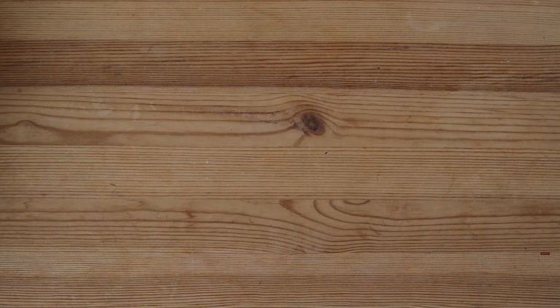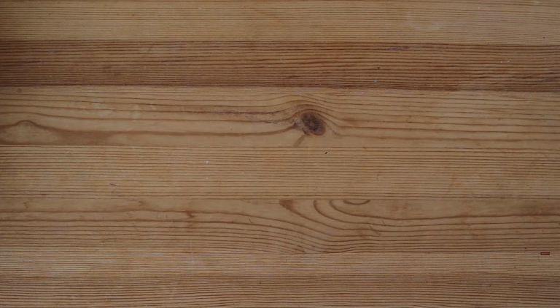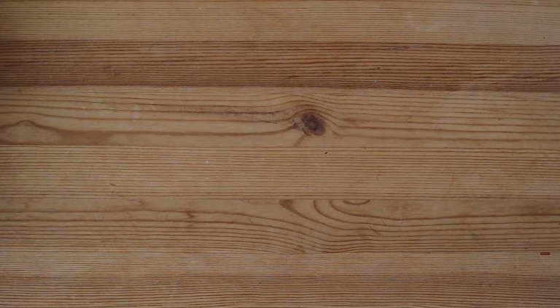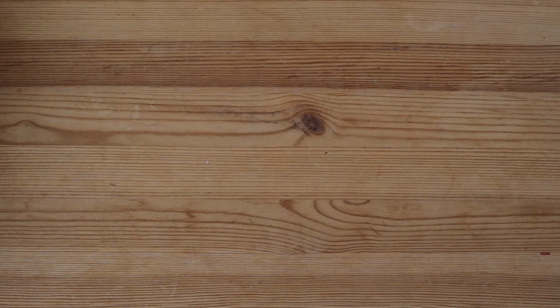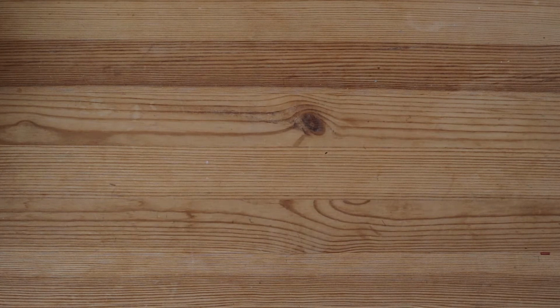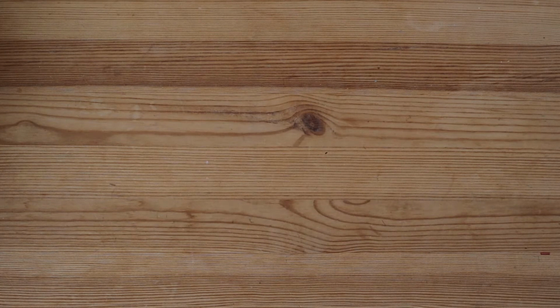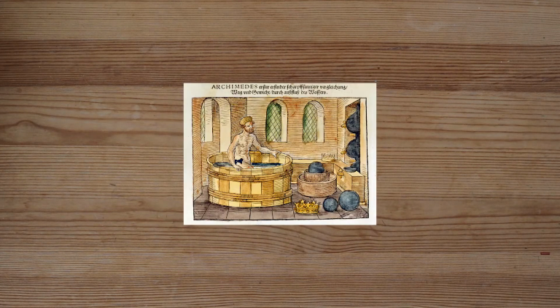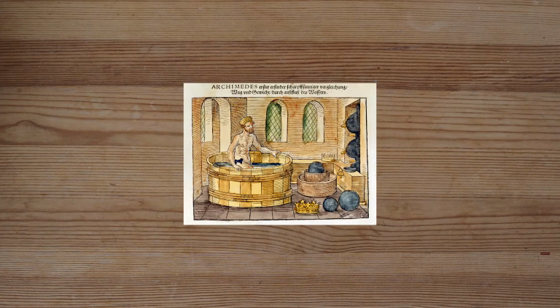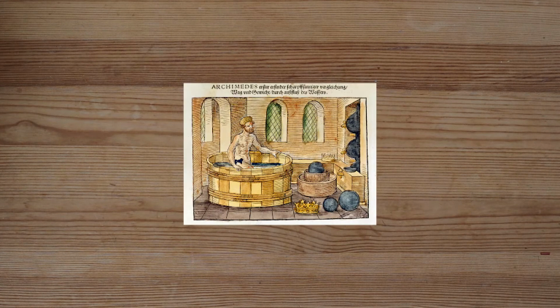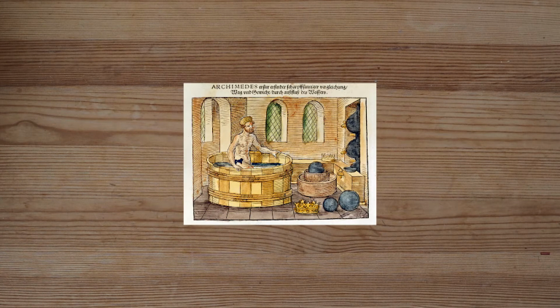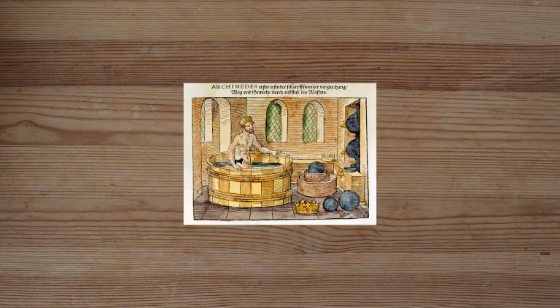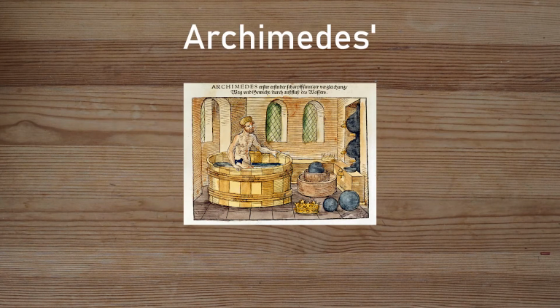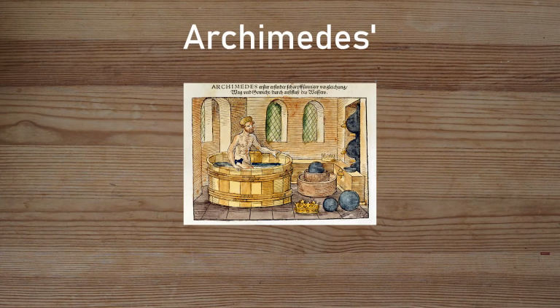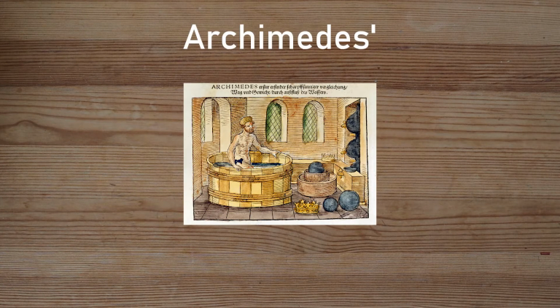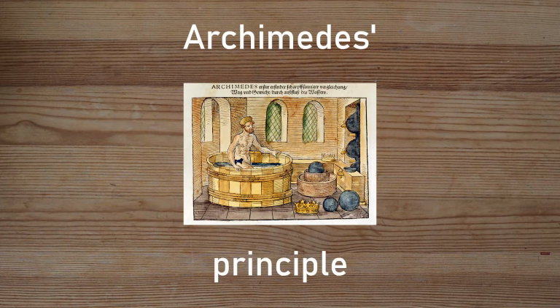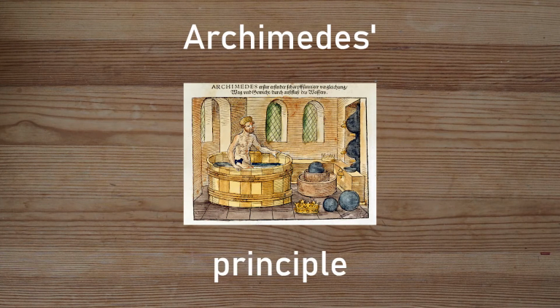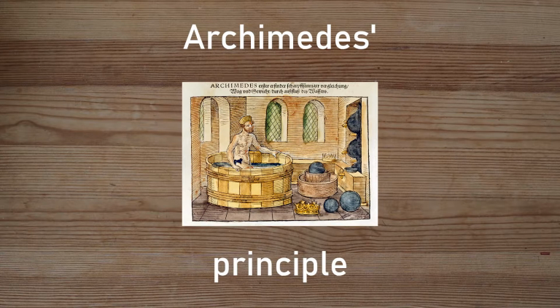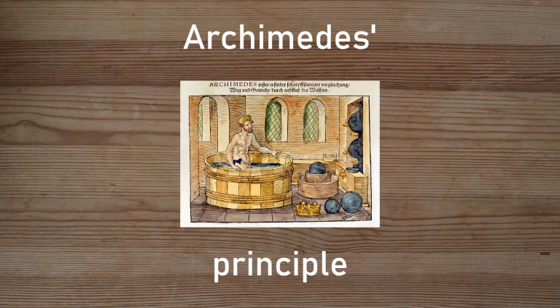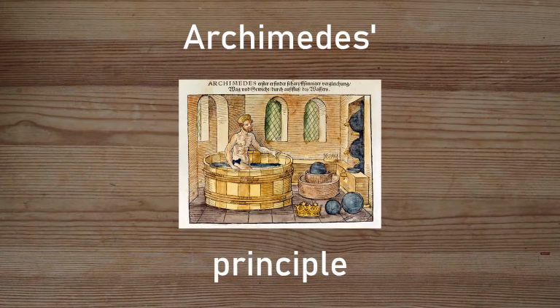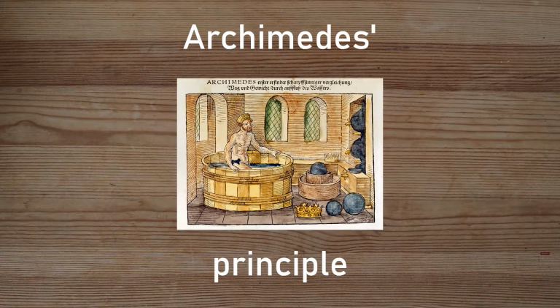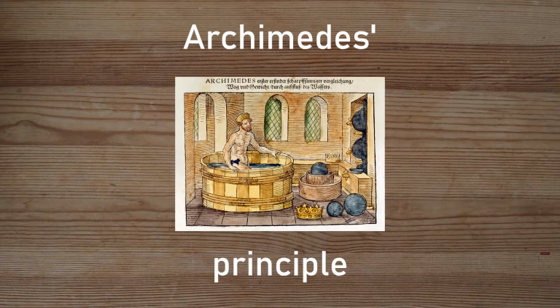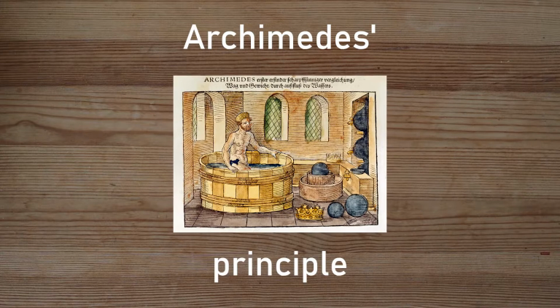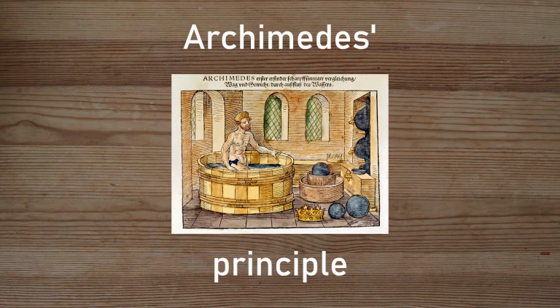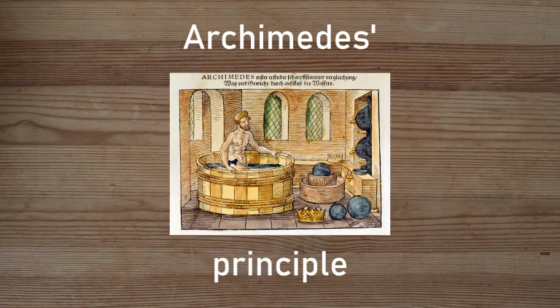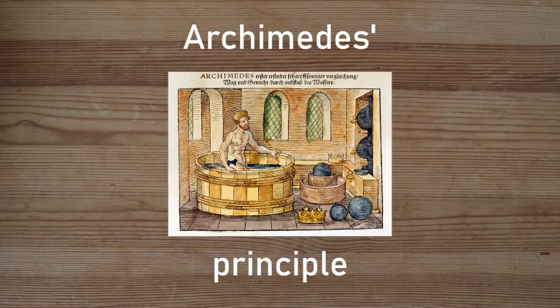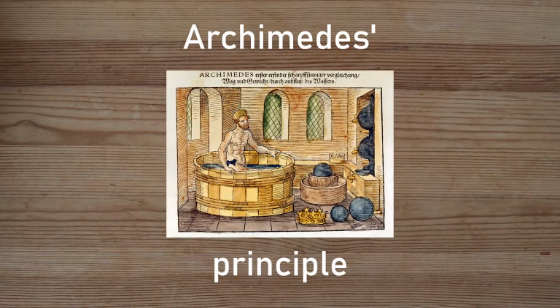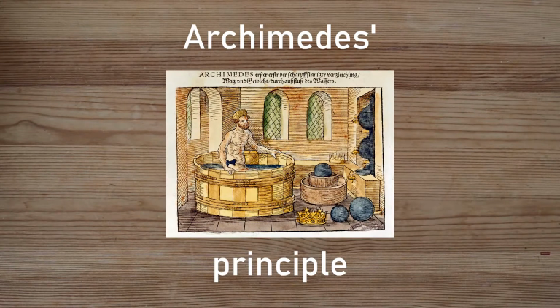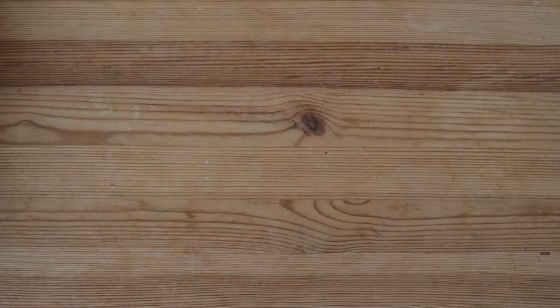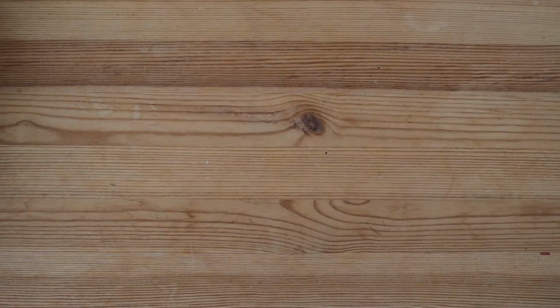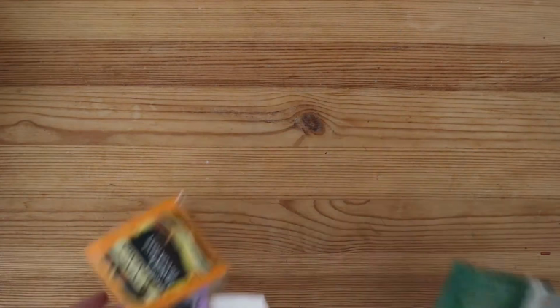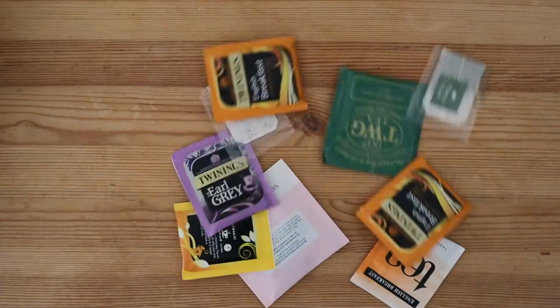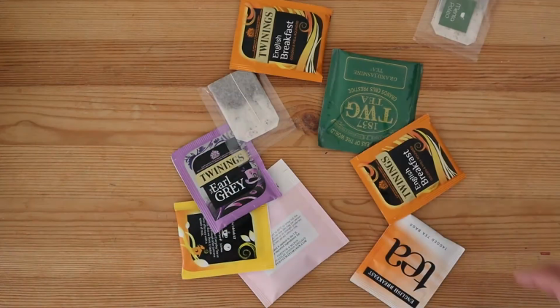If you want a quick way to illustrate how Archimedes' principle can be applied to a hot air balloon, use tea bags.